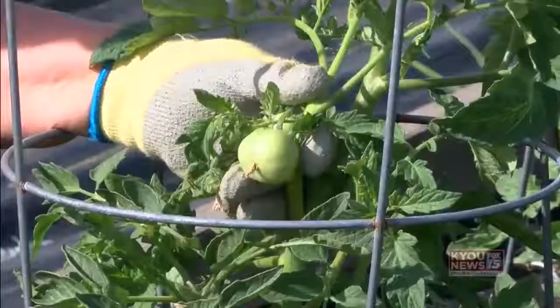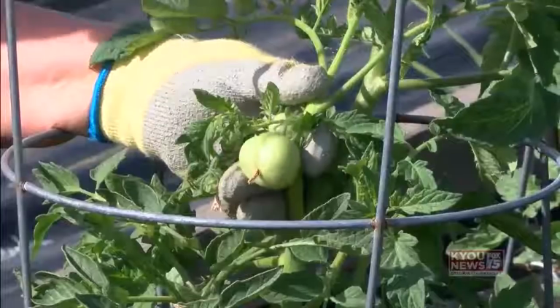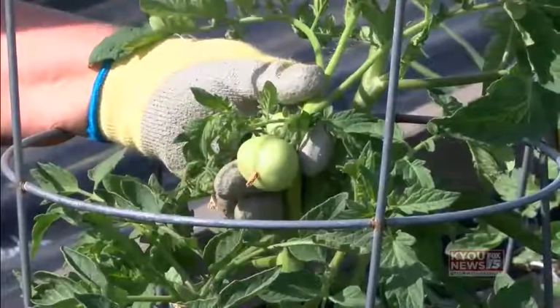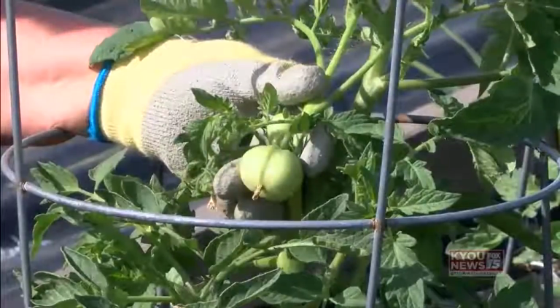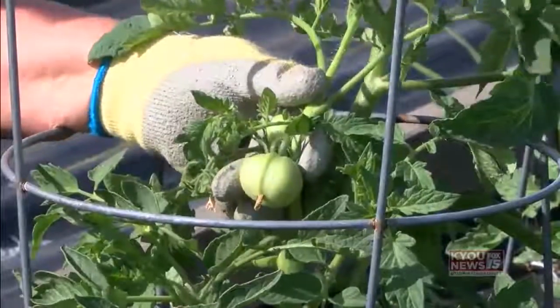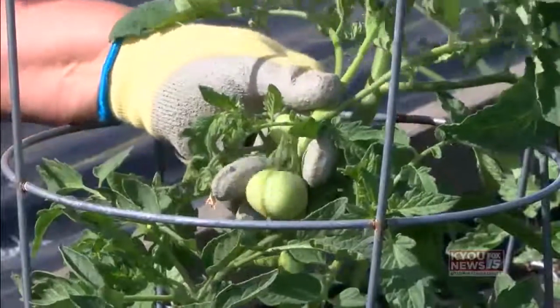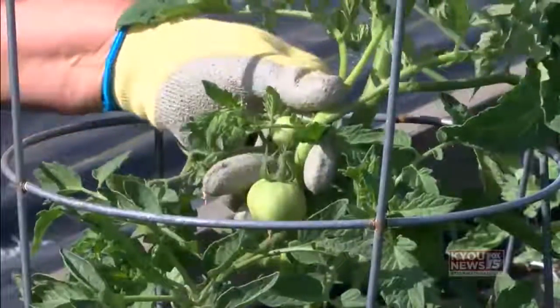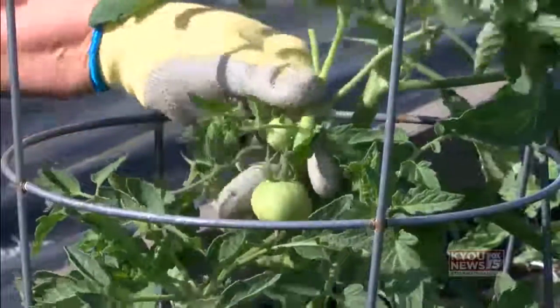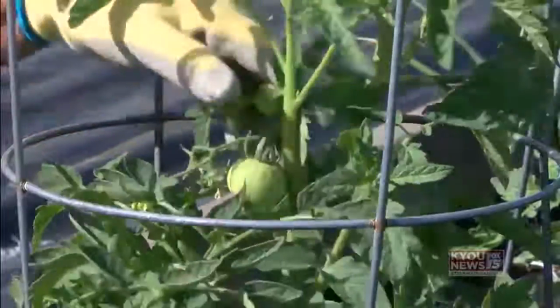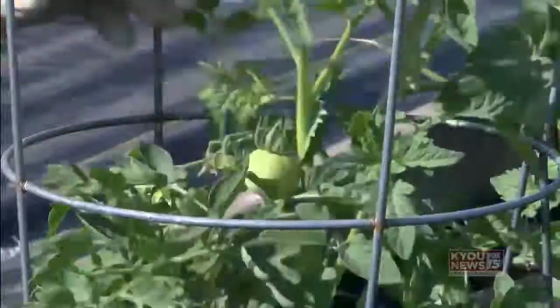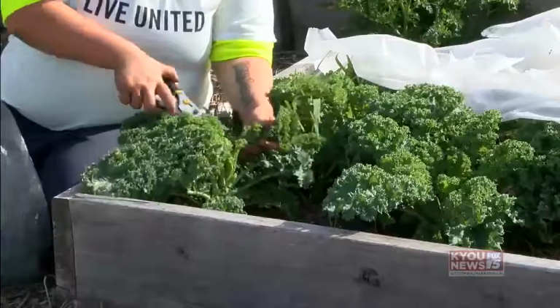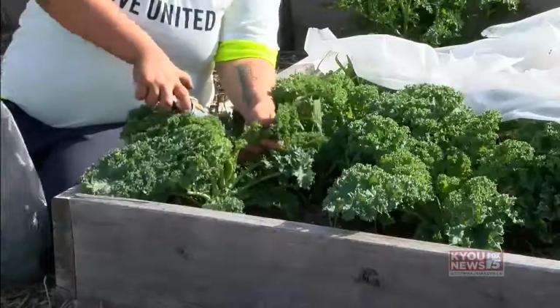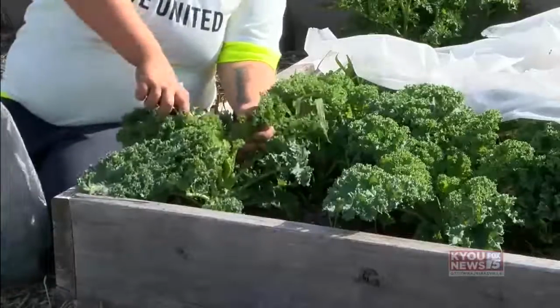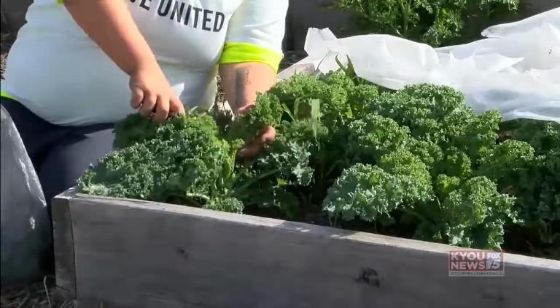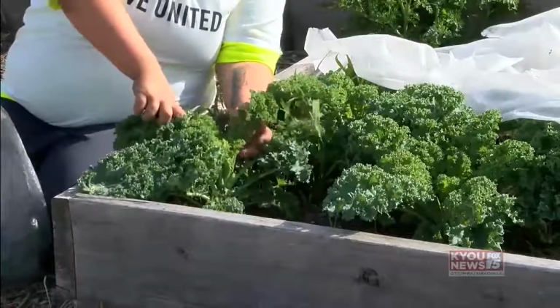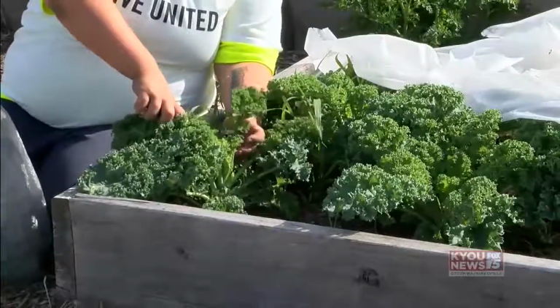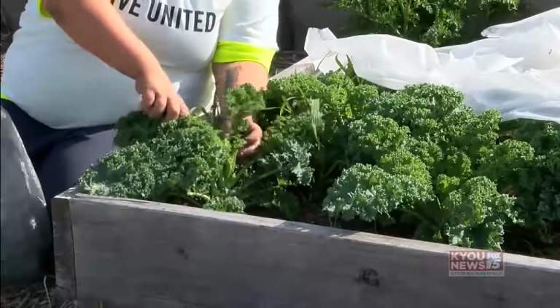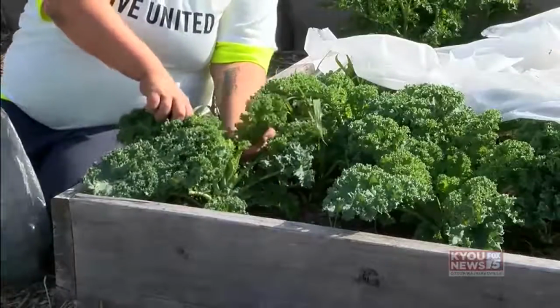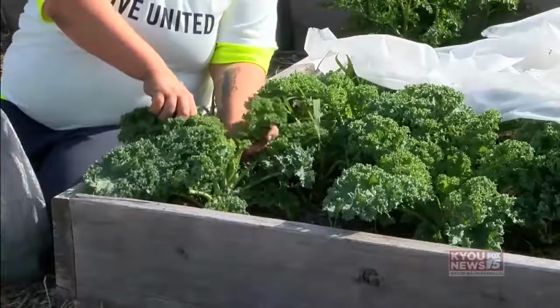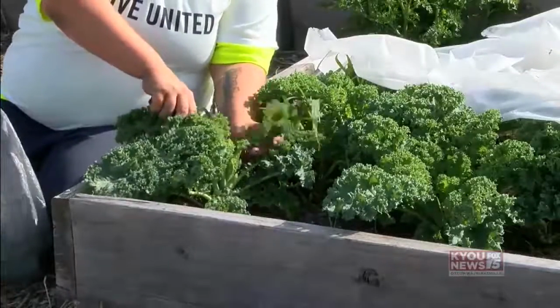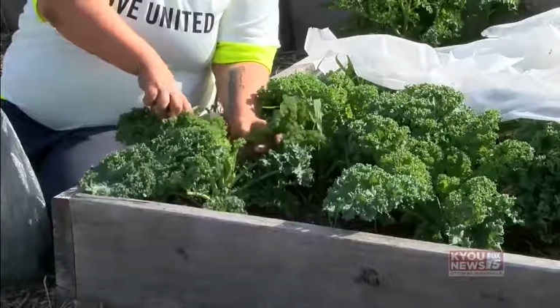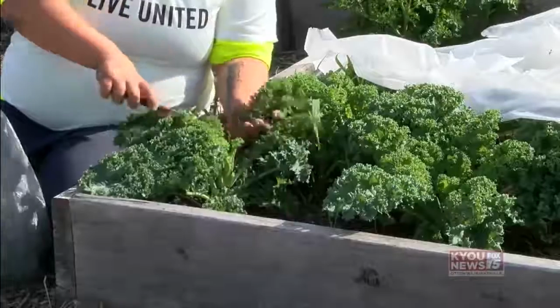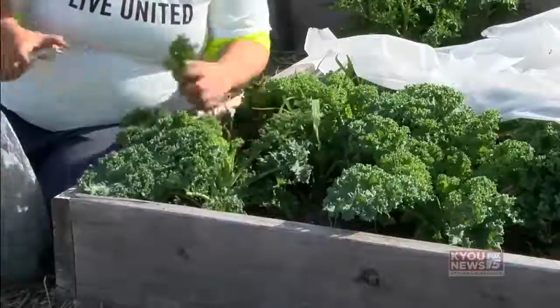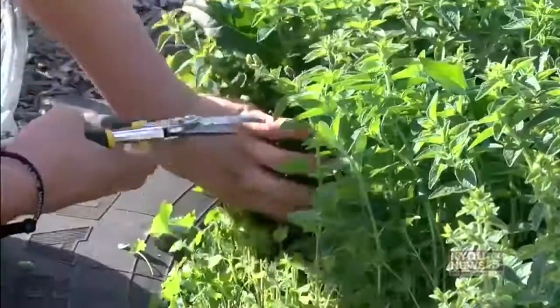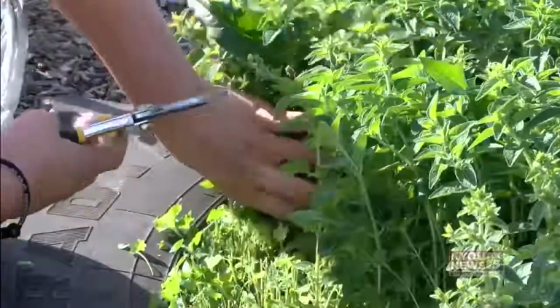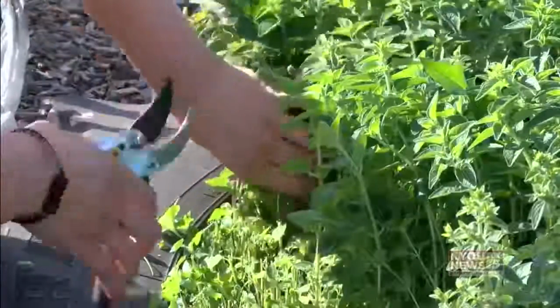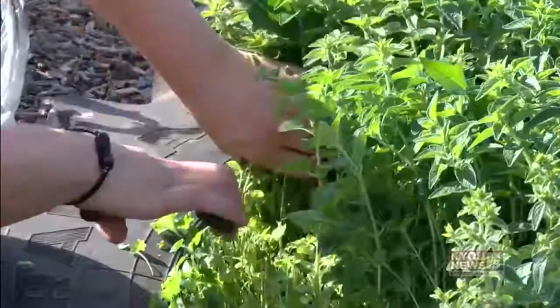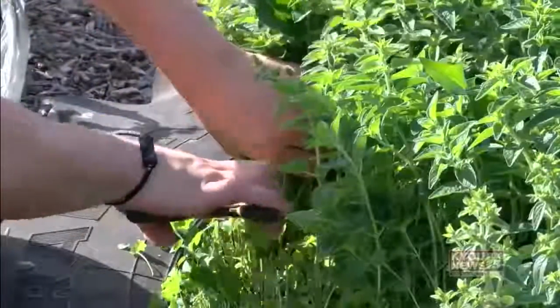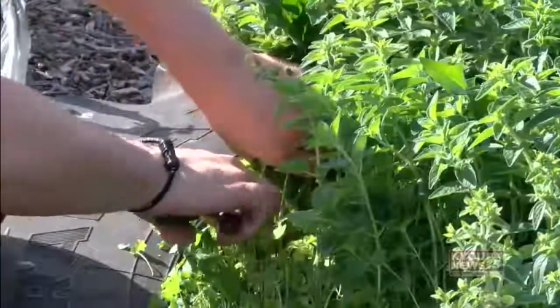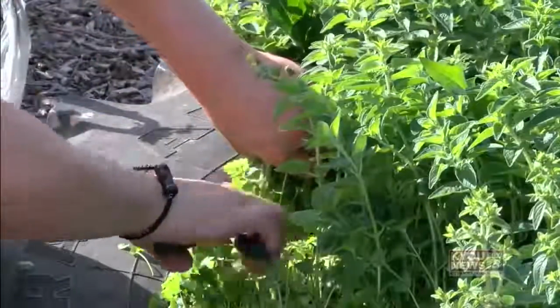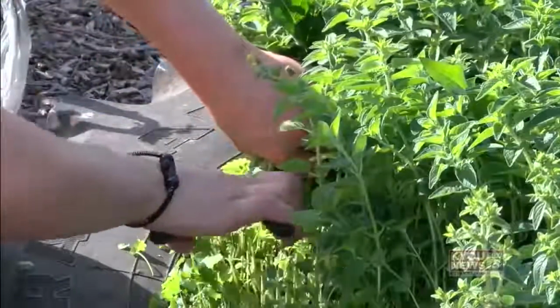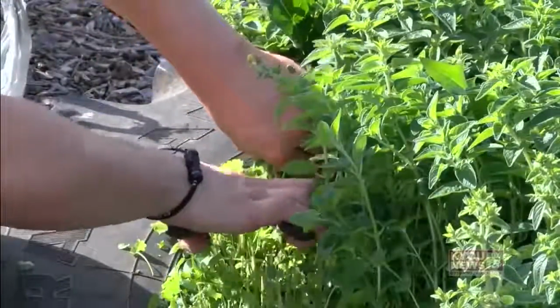Last year alone the garden produced over 4,000 pounds of produce. However, the community garden is more than just a place to help feed the hungry.